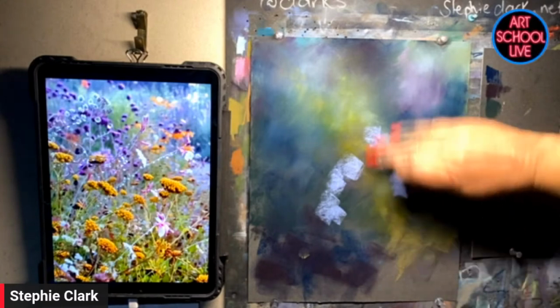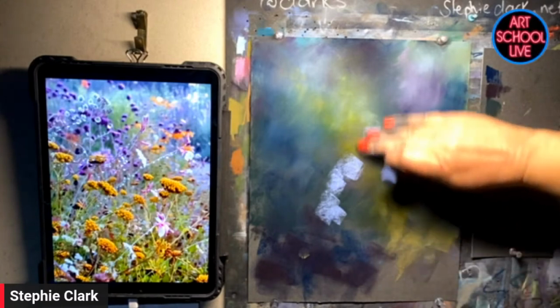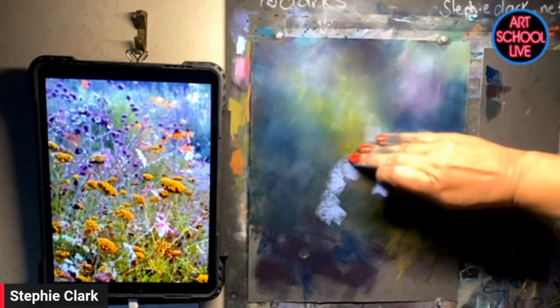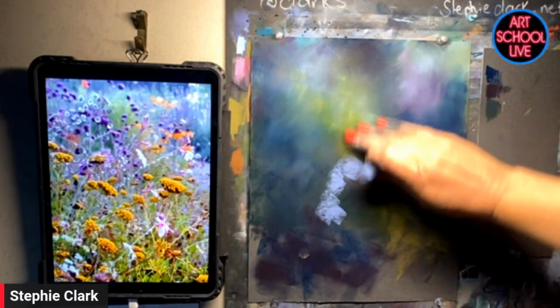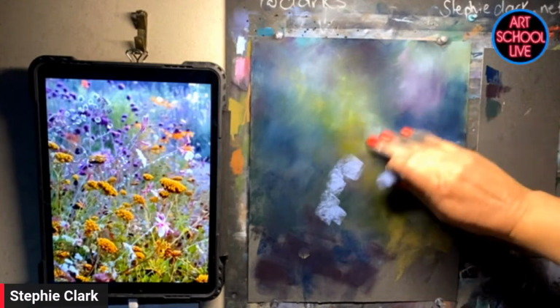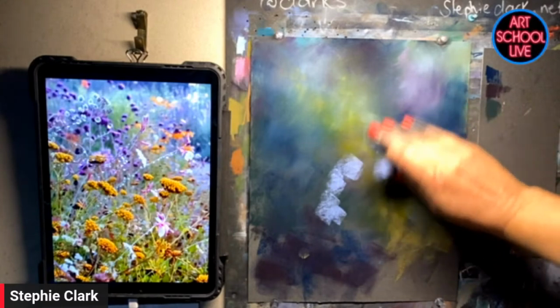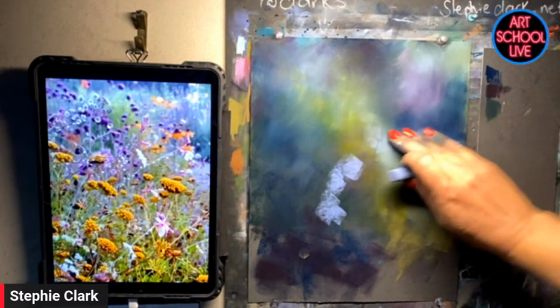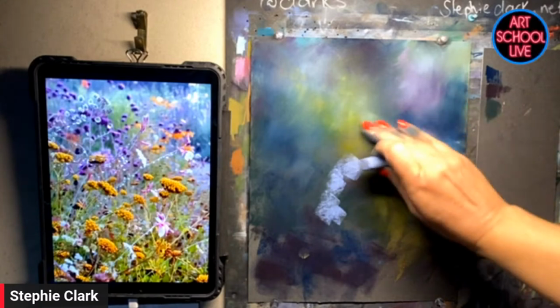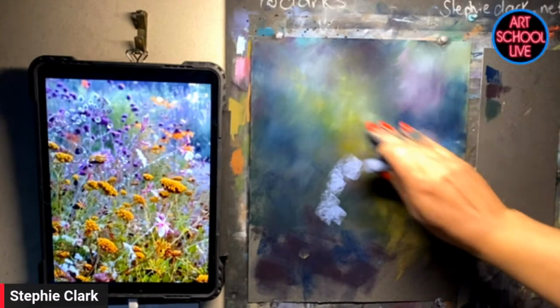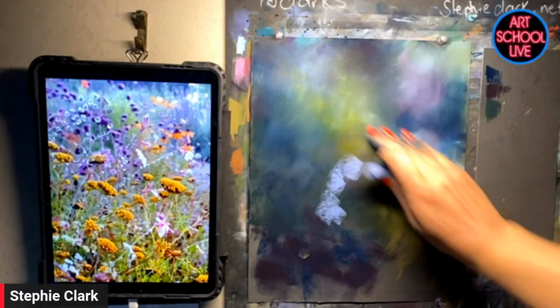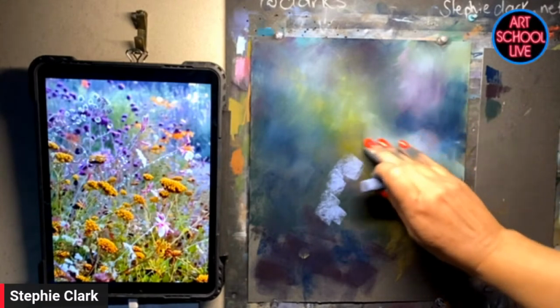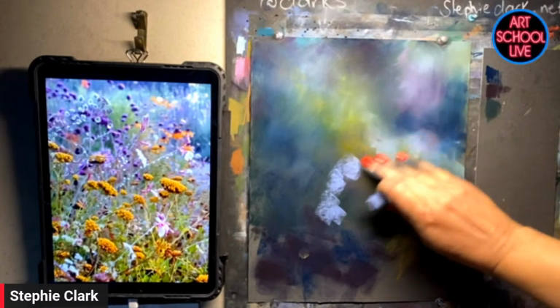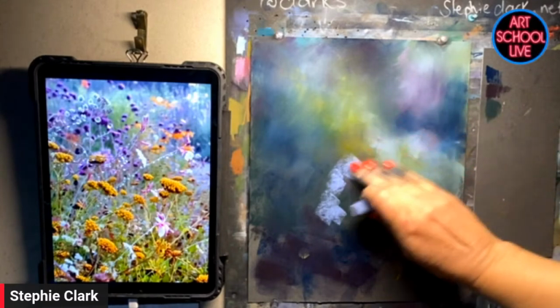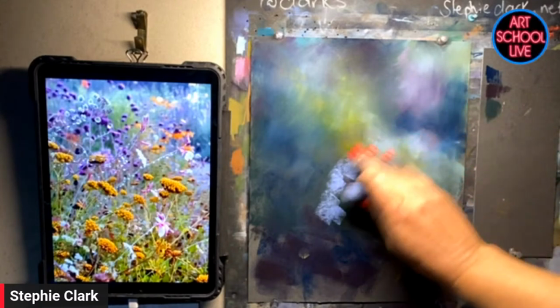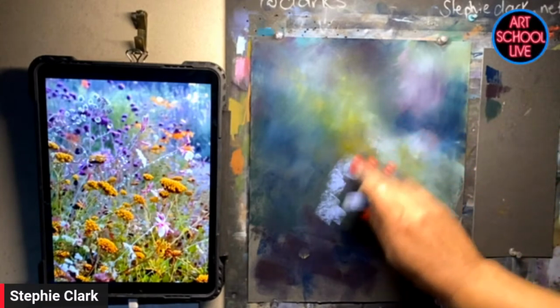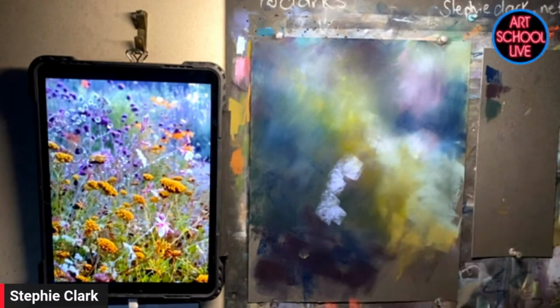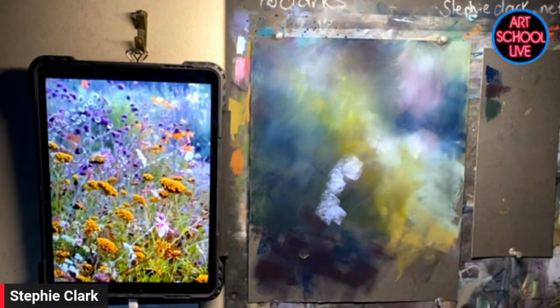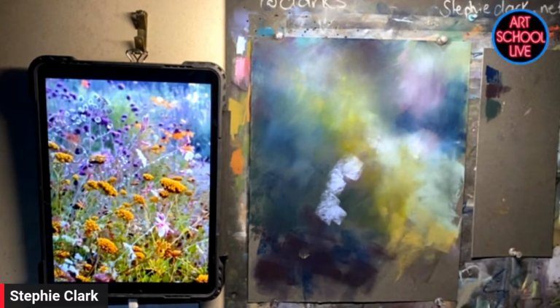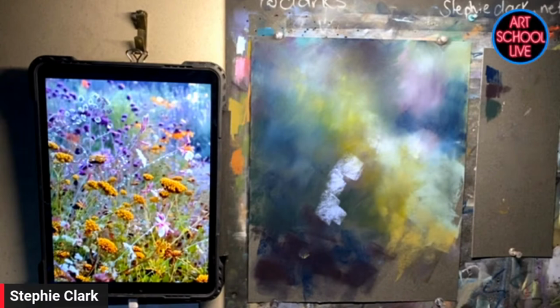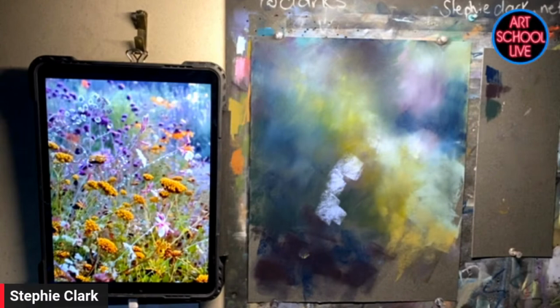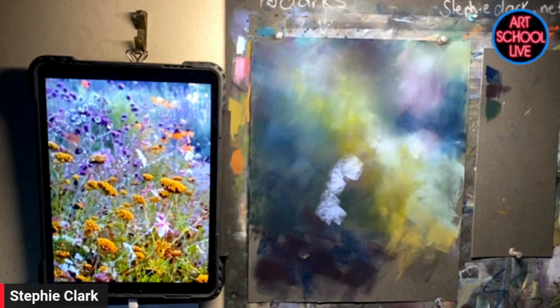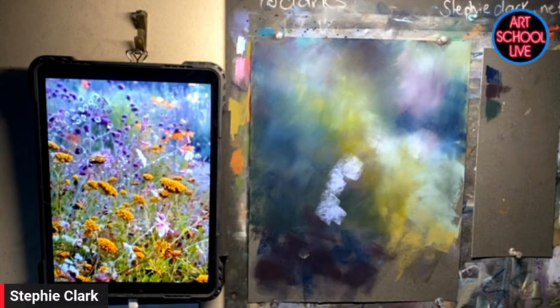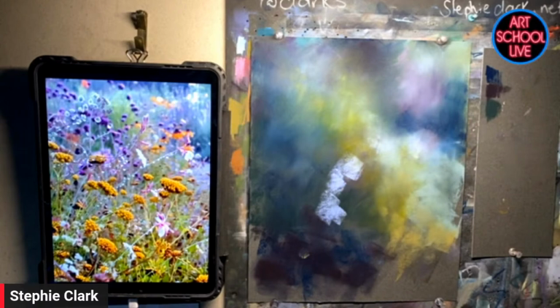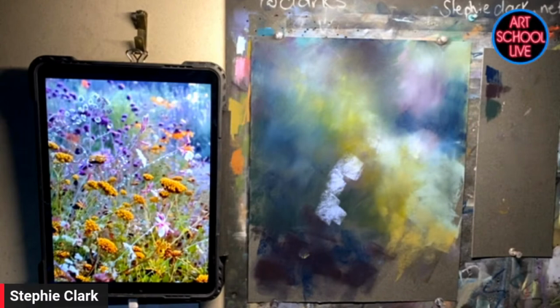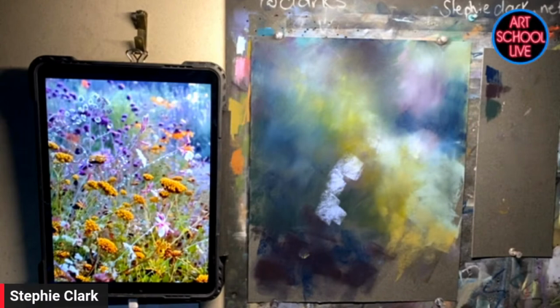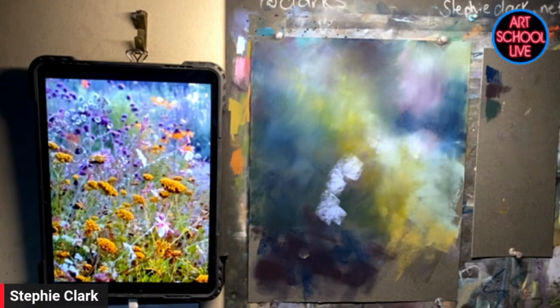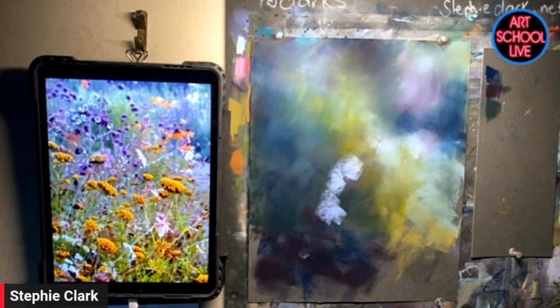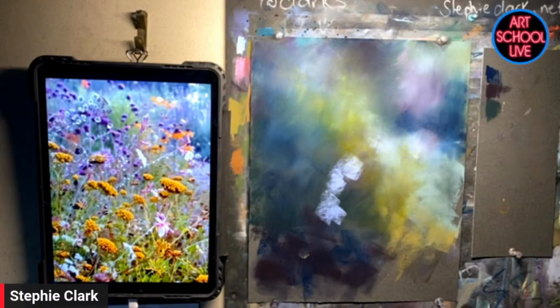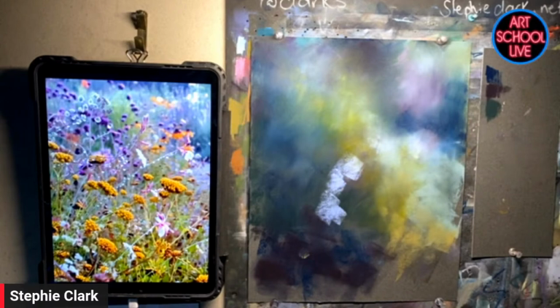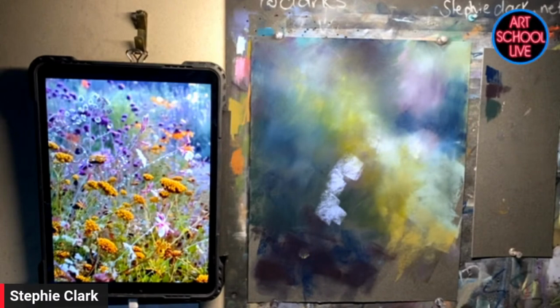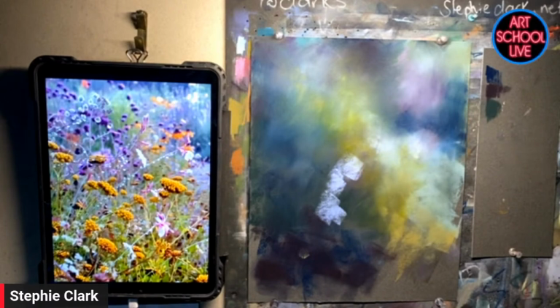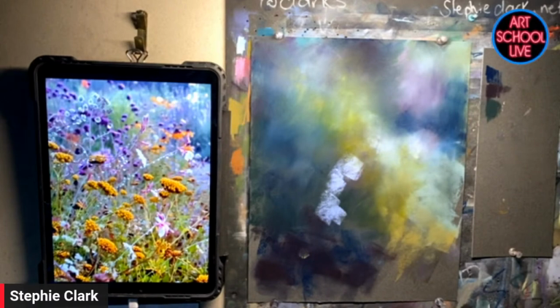If I don't paint, I start getting very twitchy. I need to paint — I'm not breathing properly.